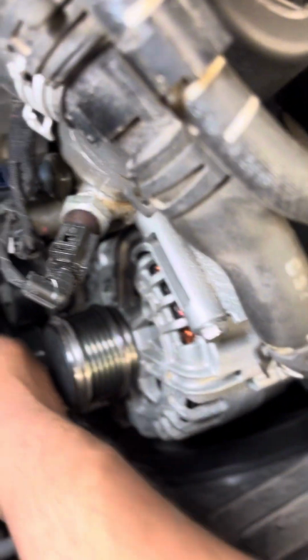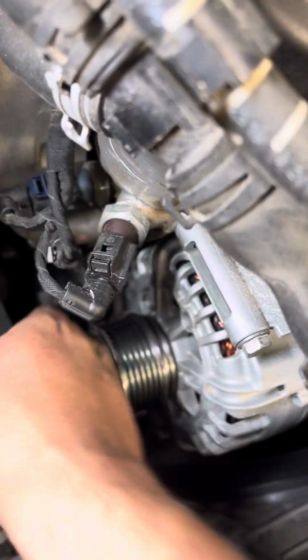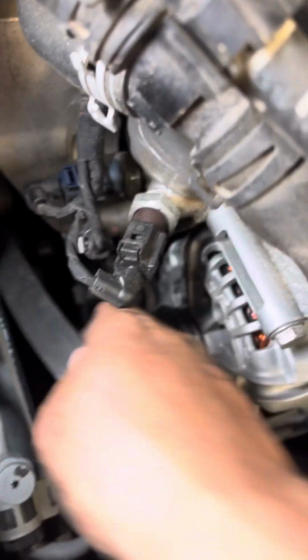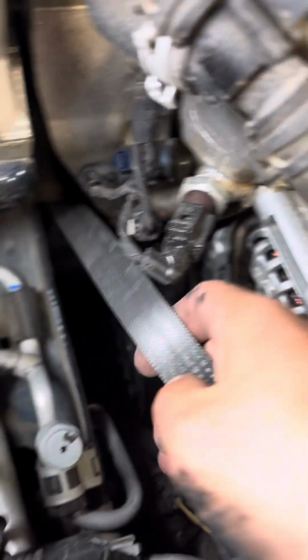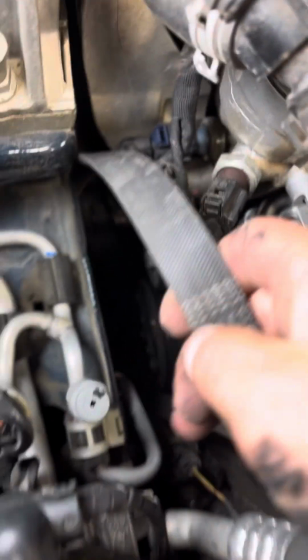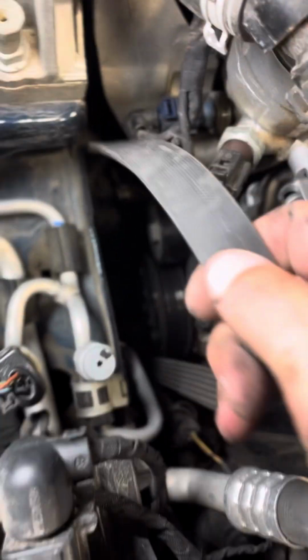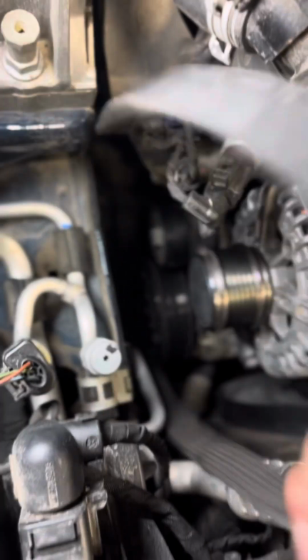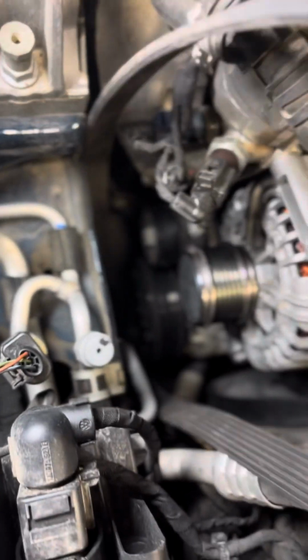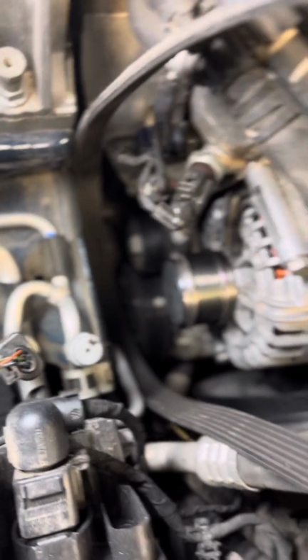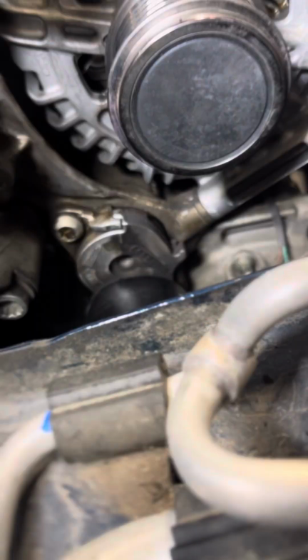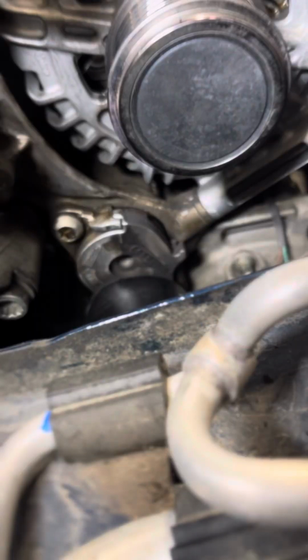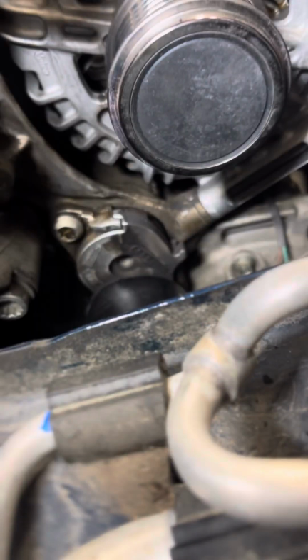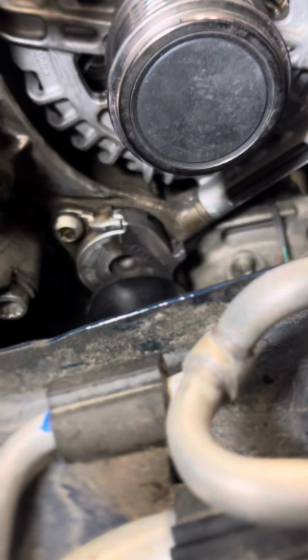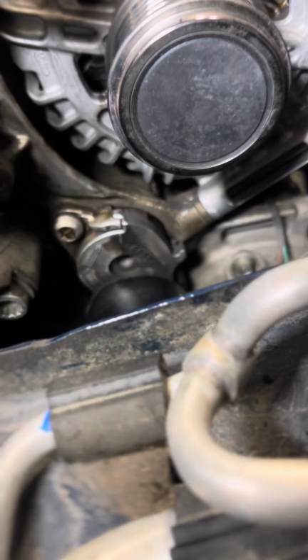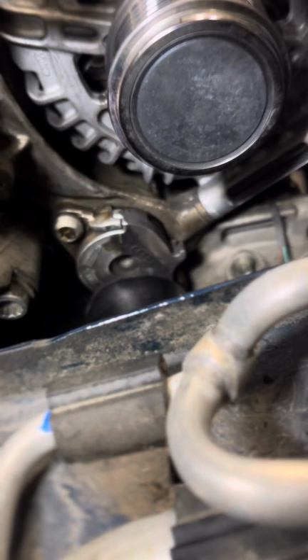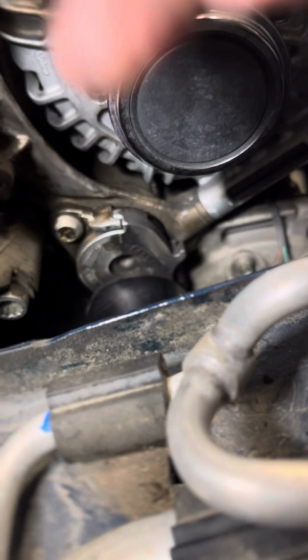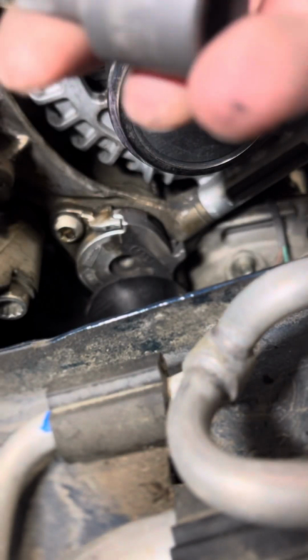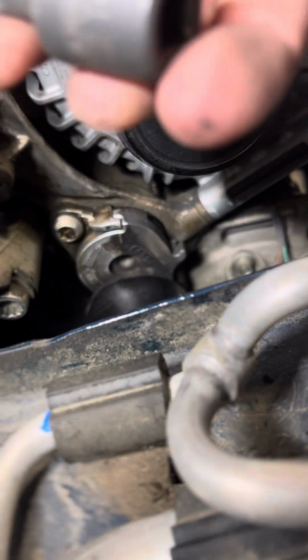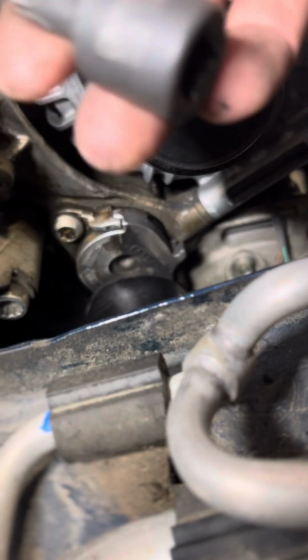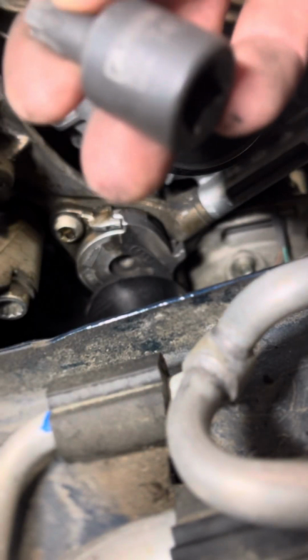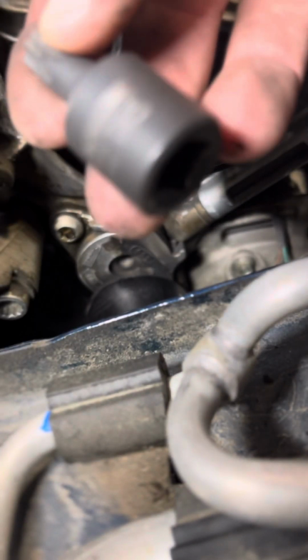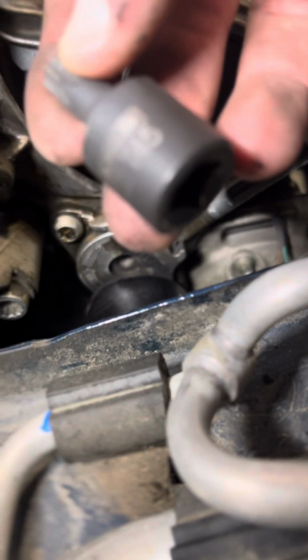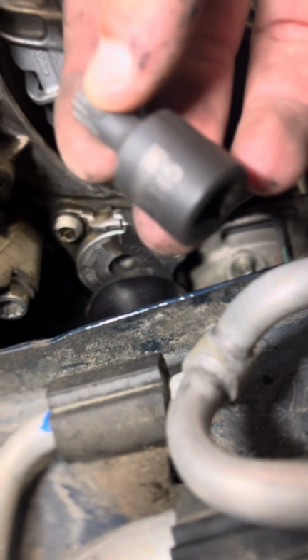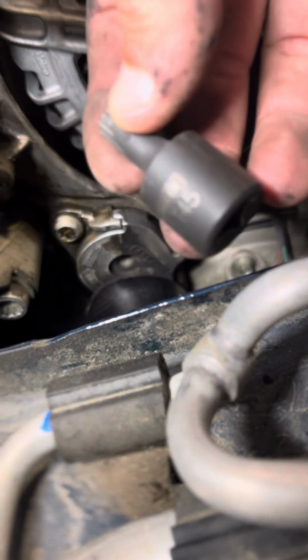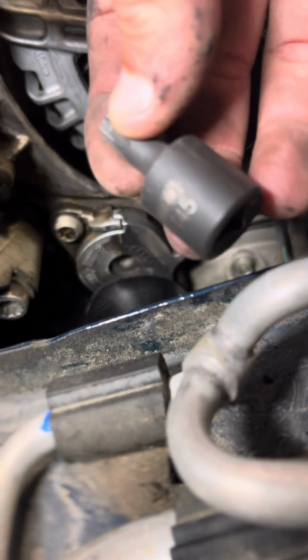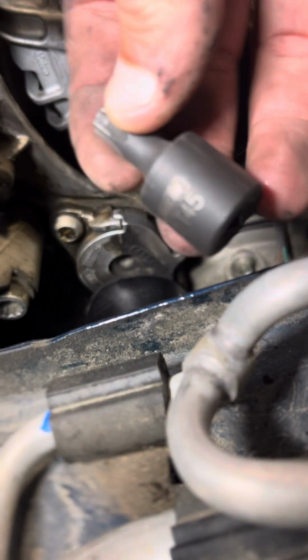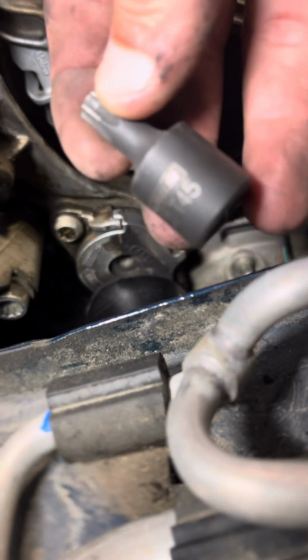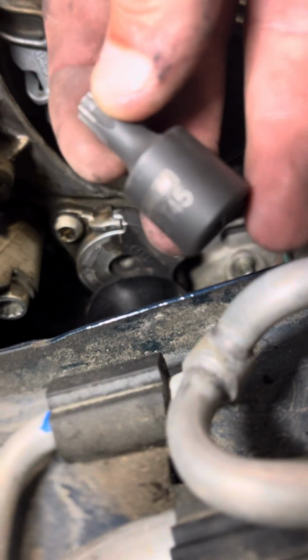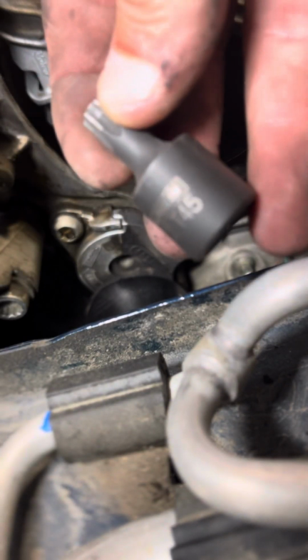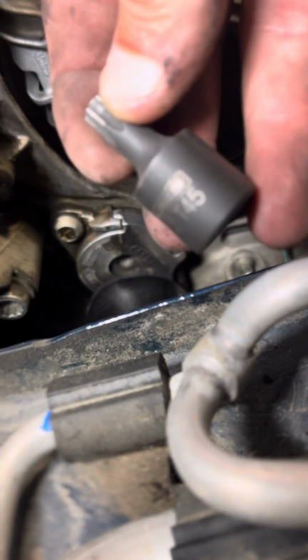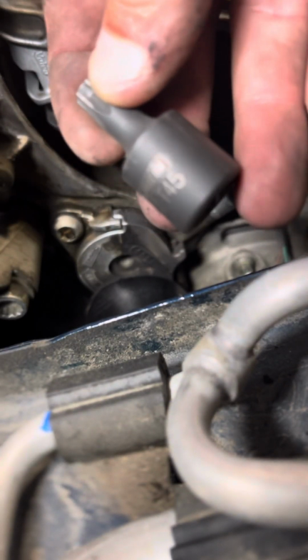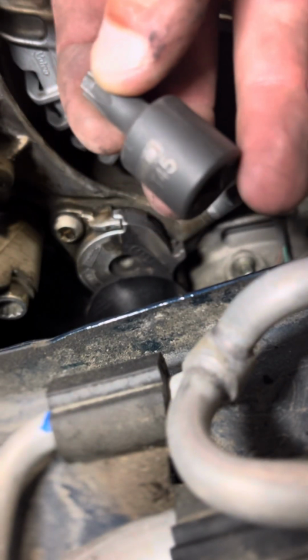It just goes around the crank, around the compressor, the tensioner, and the alternator.